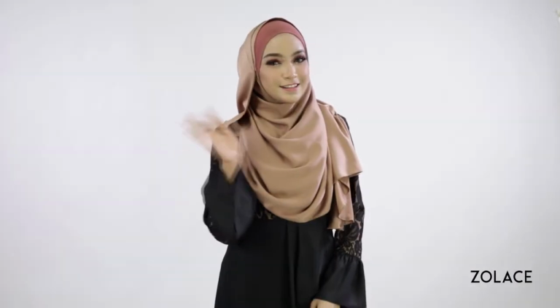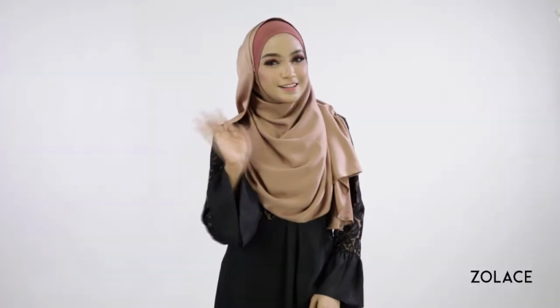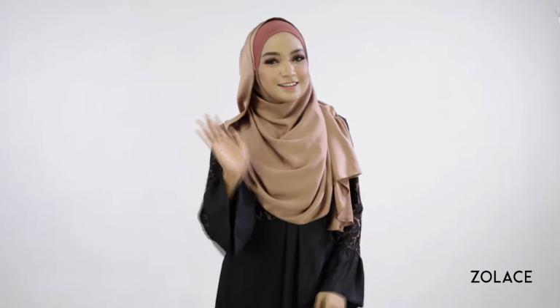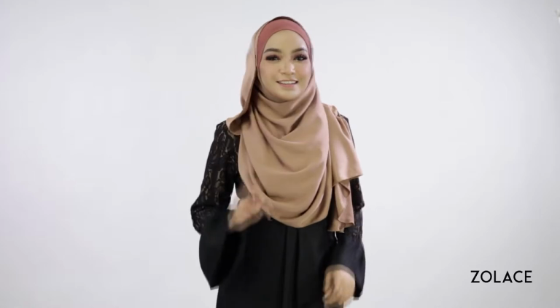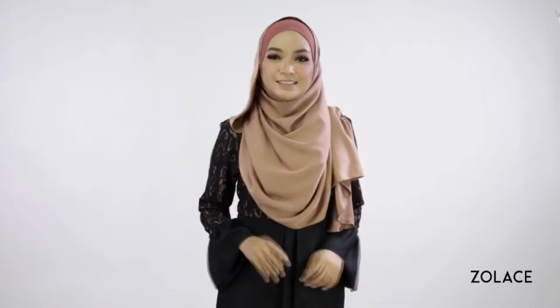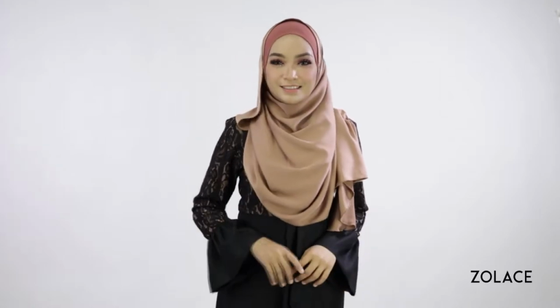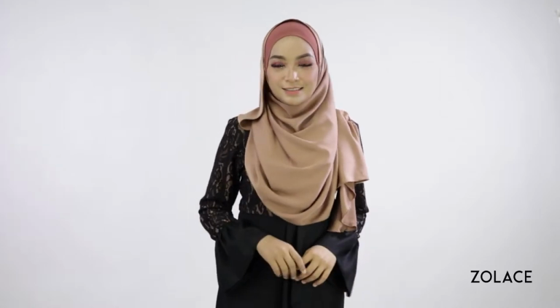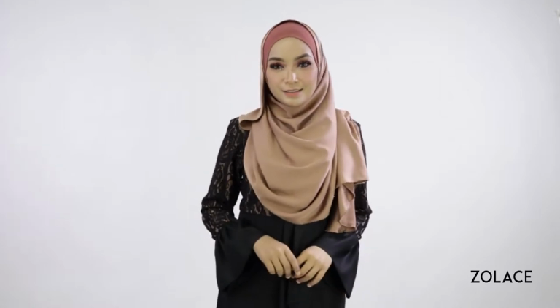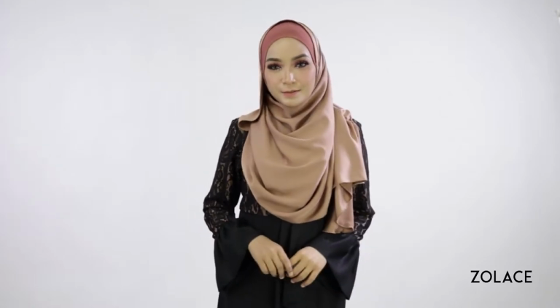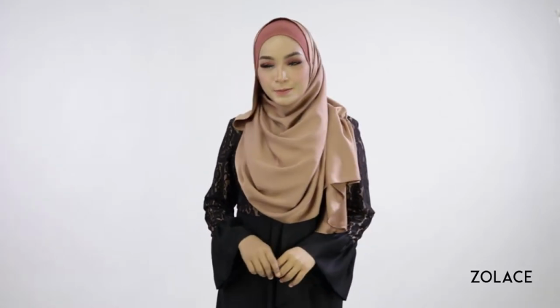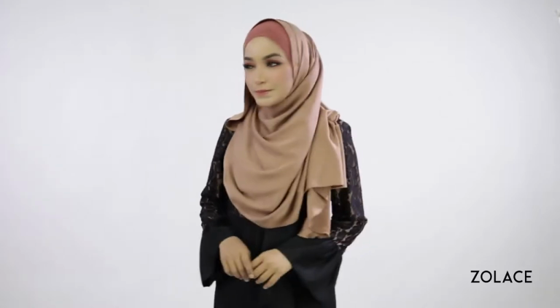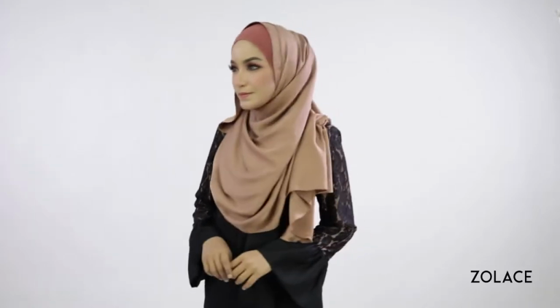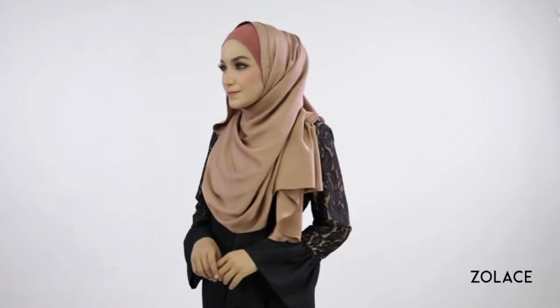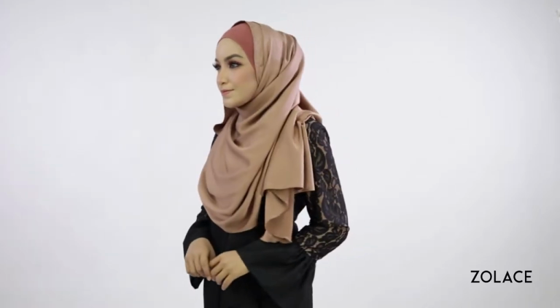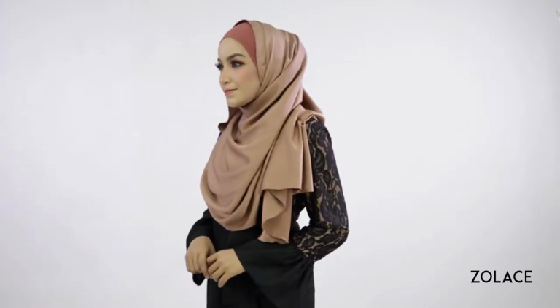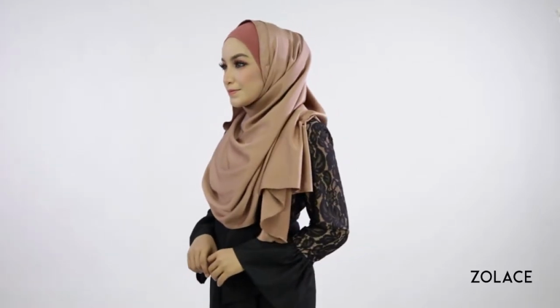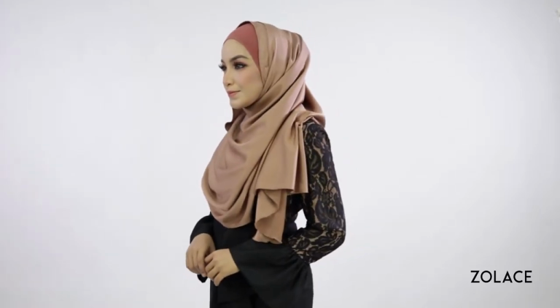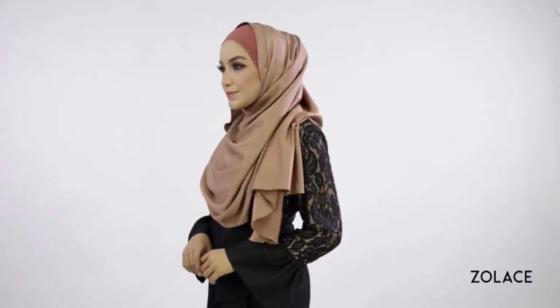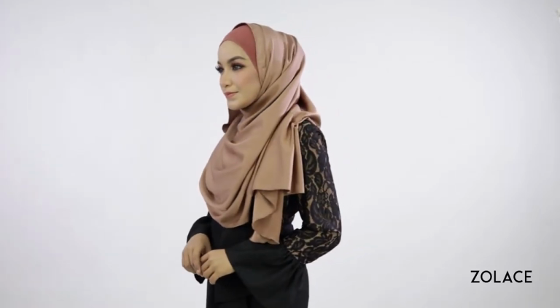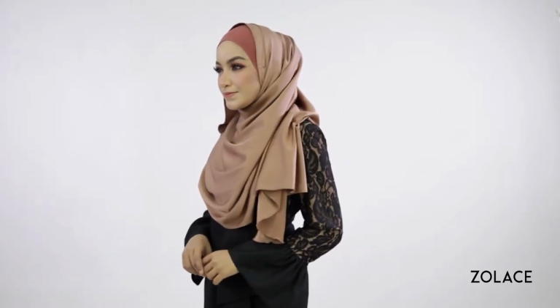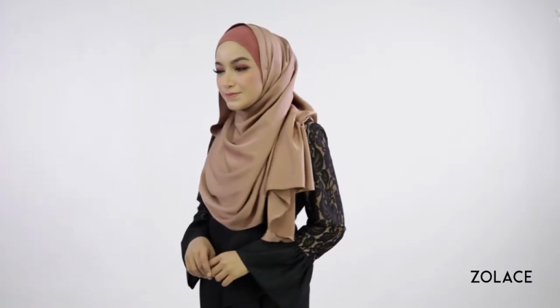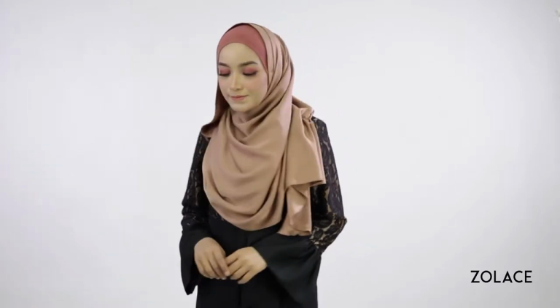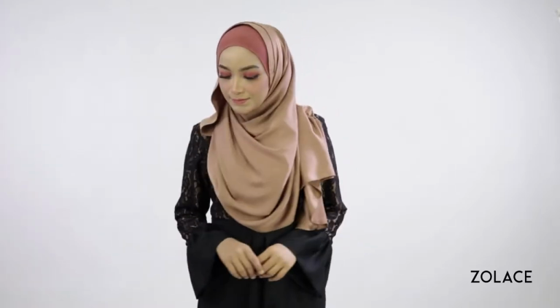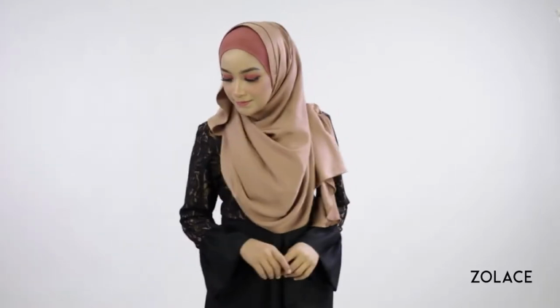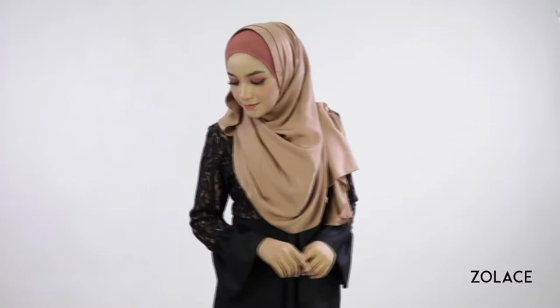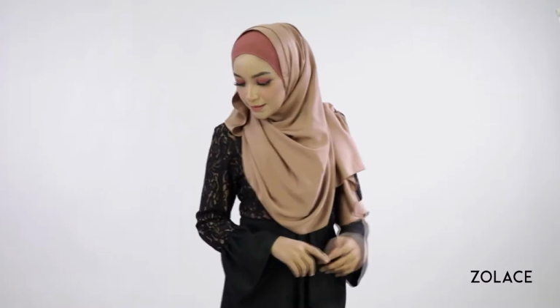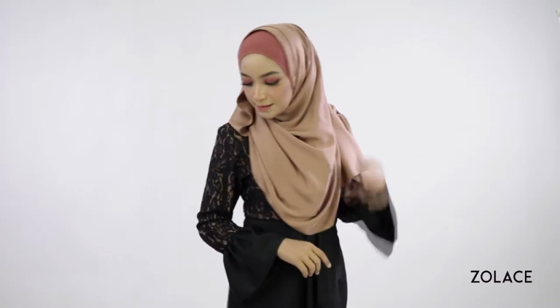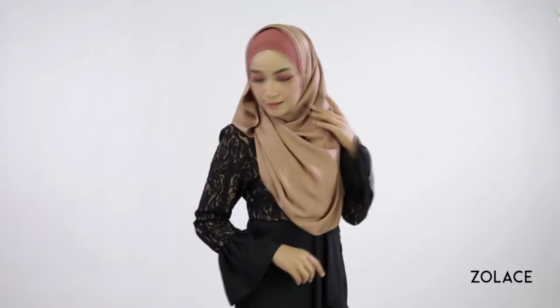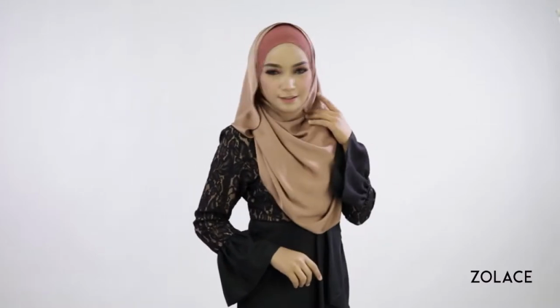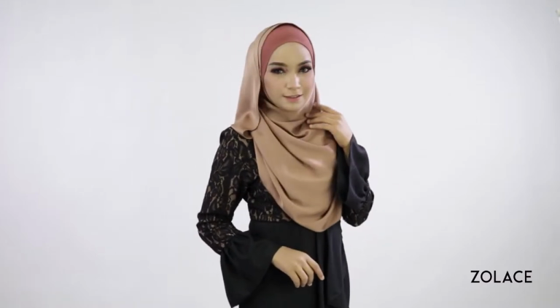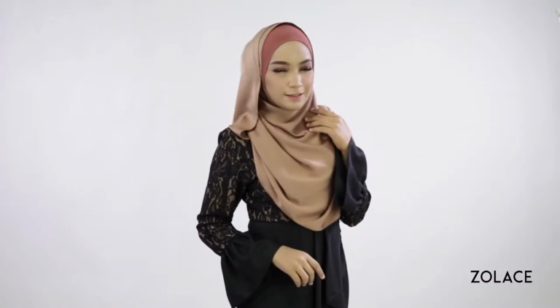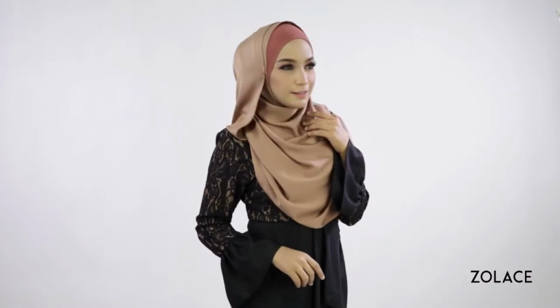Hazel Lace fans, welcome back to another edition of Hijab Friday. Today we are using one of our favorite shawls to create an elegant look just for you.